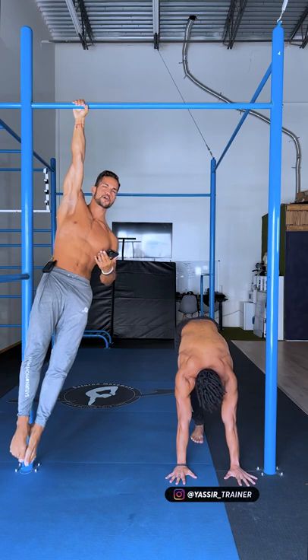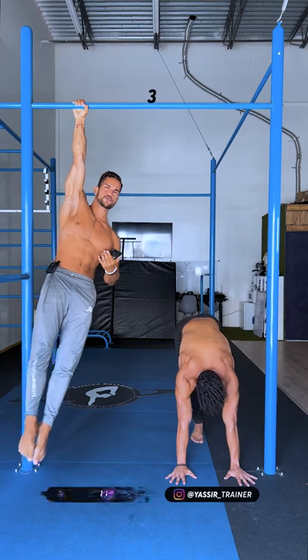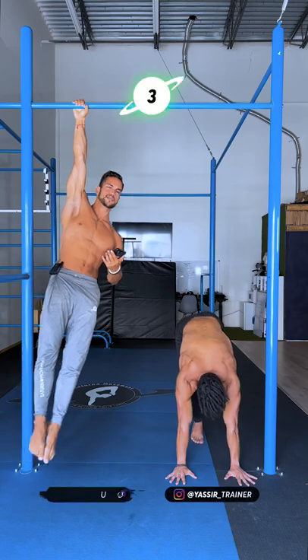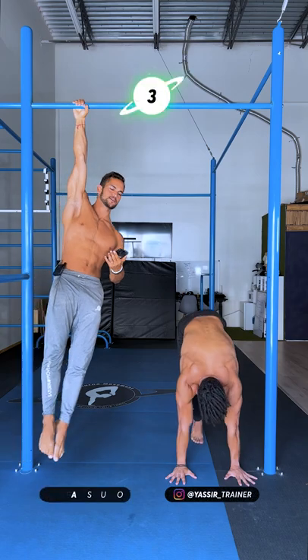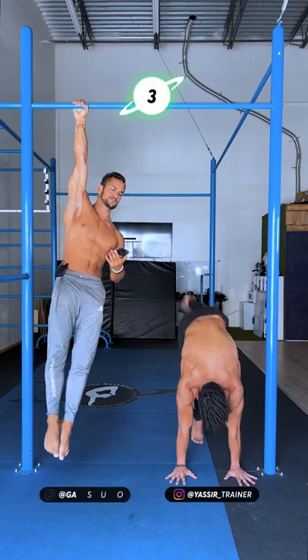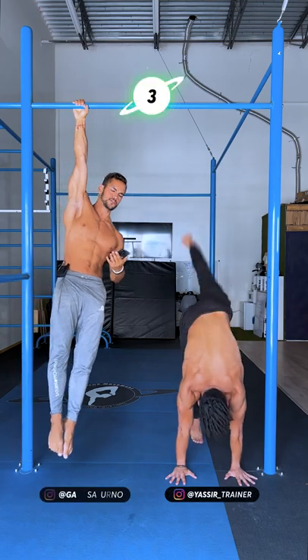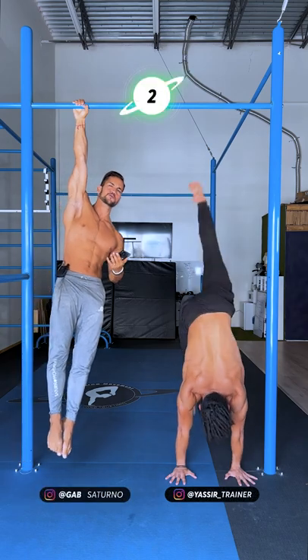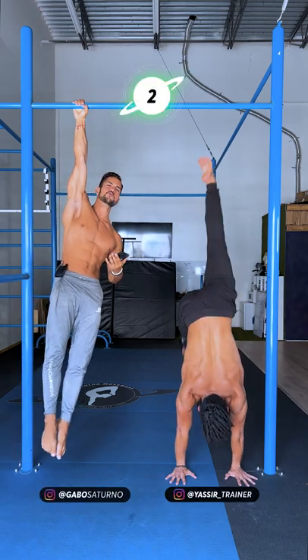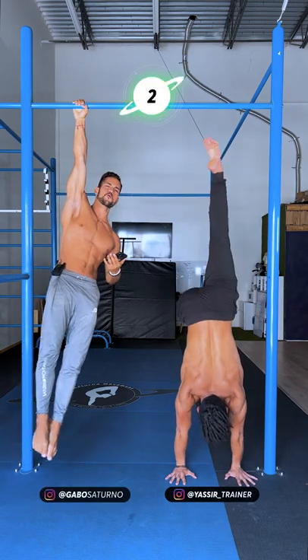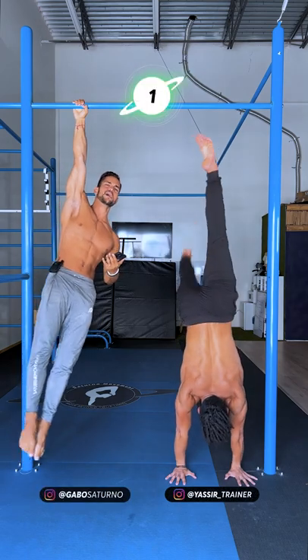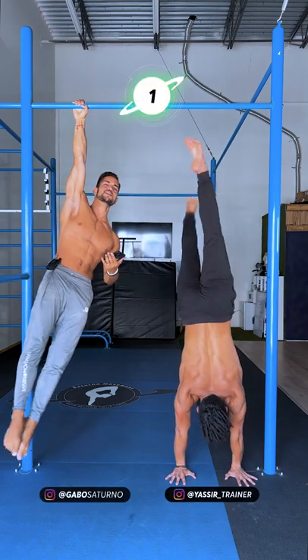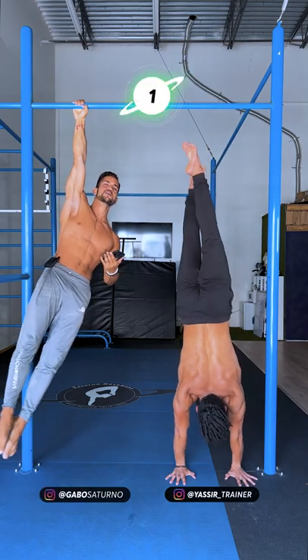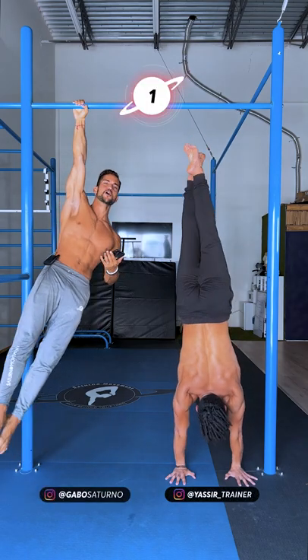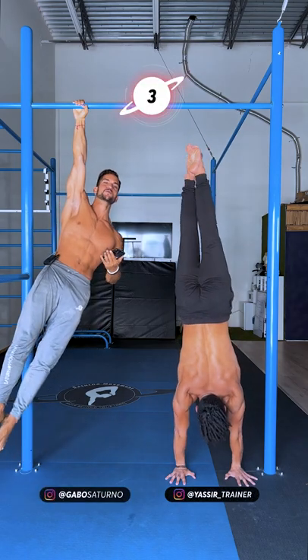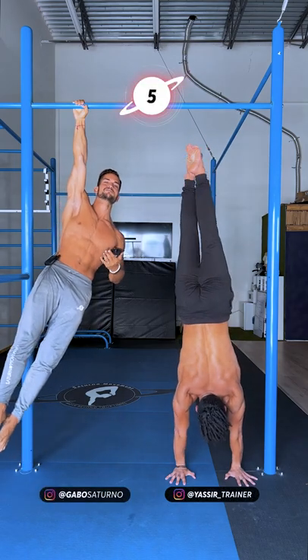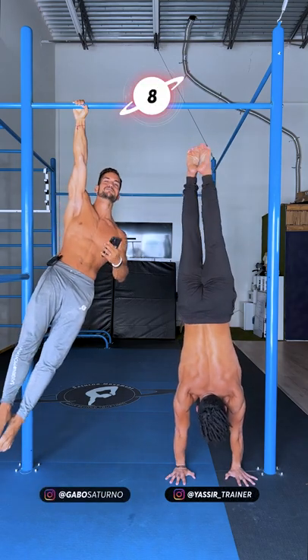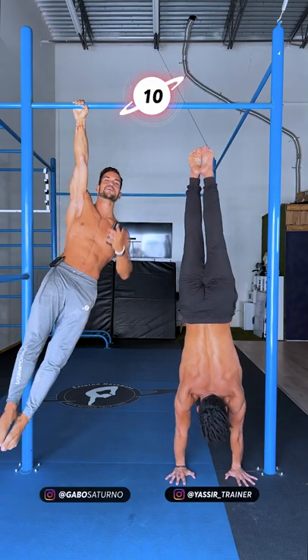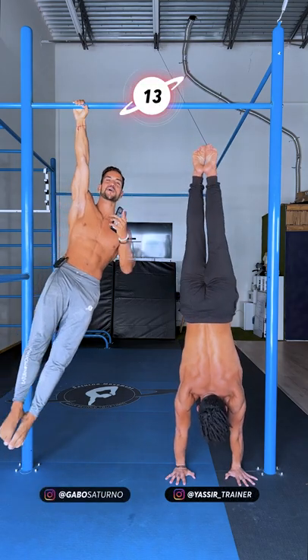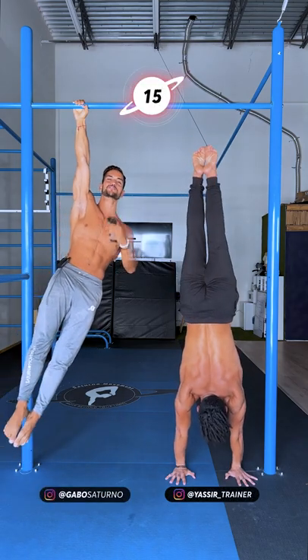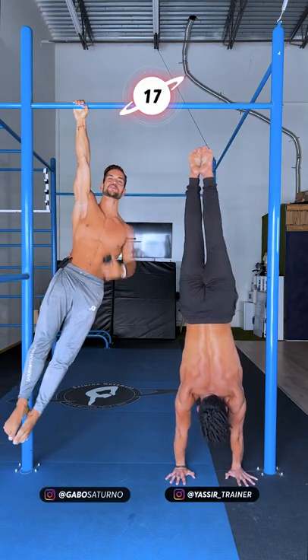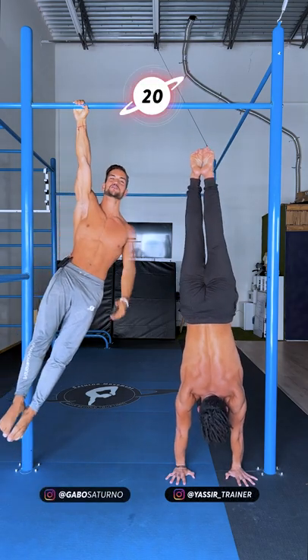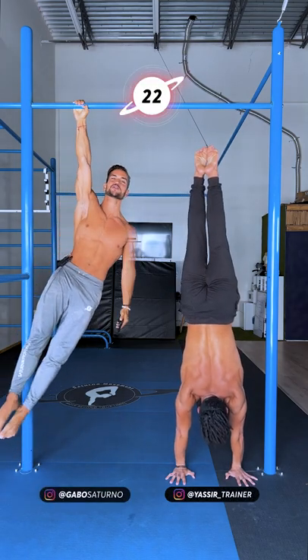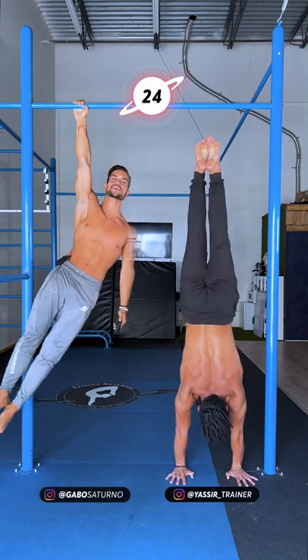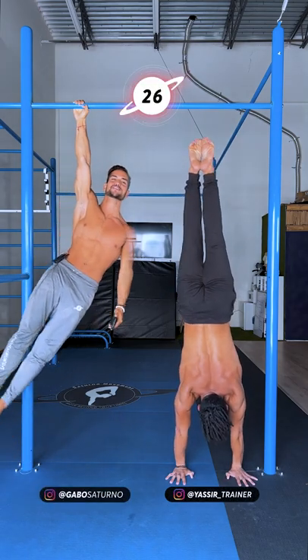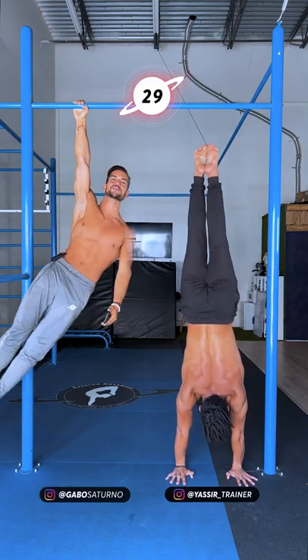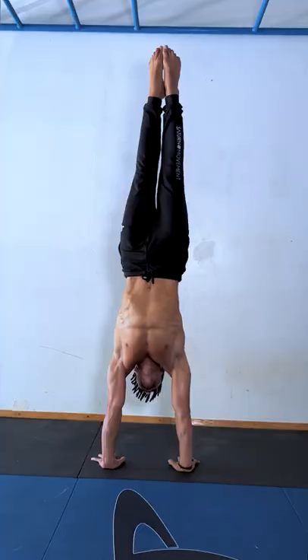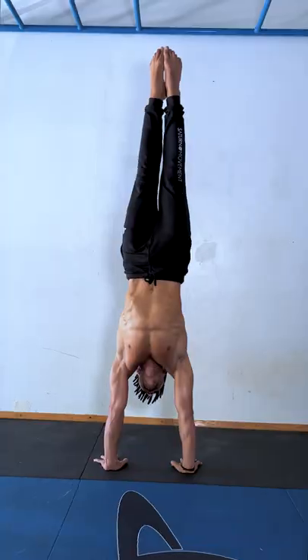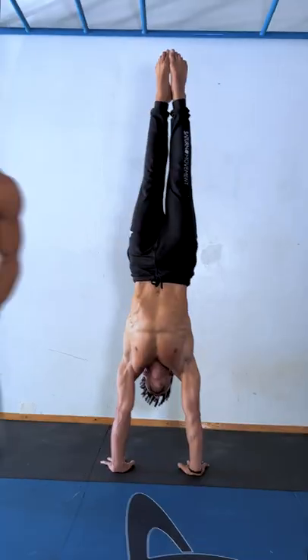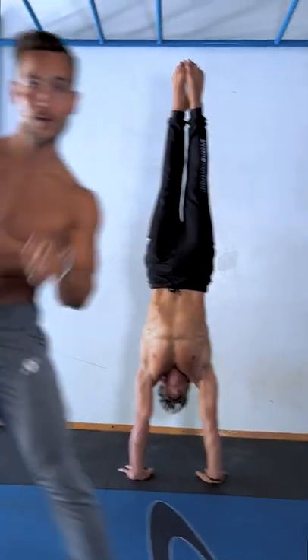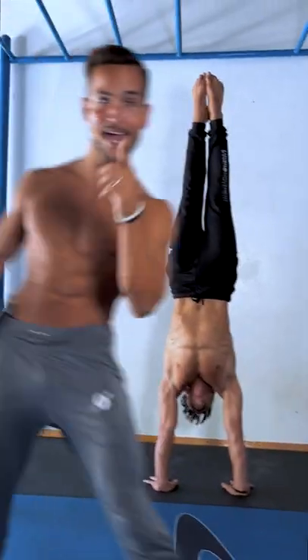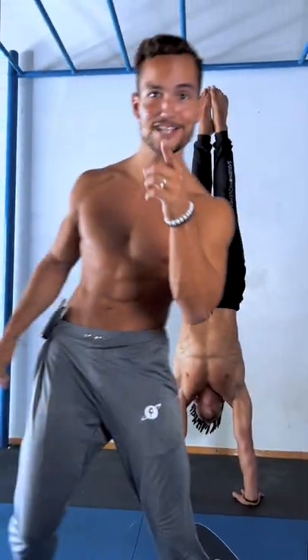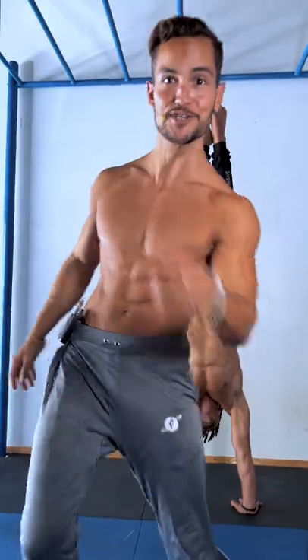Three, two, one, go. Are you trying to hold the handstand longer? We got to.